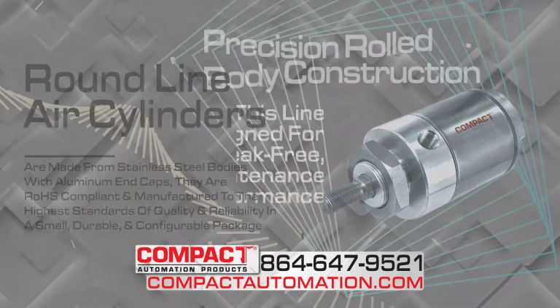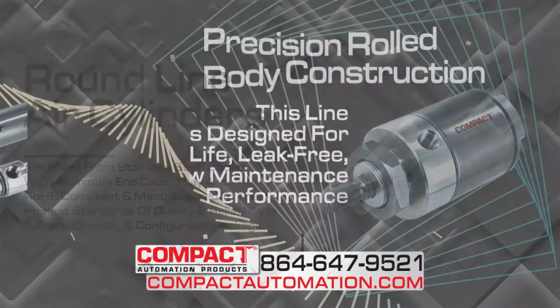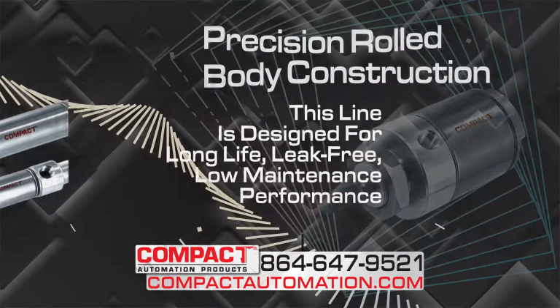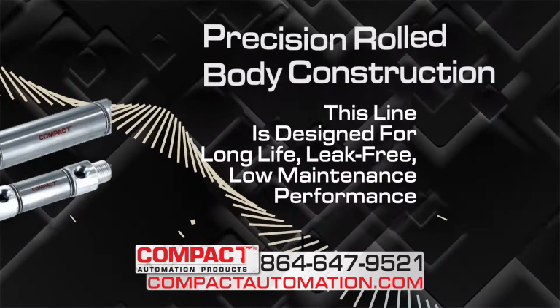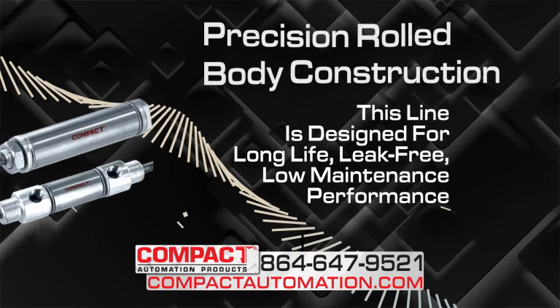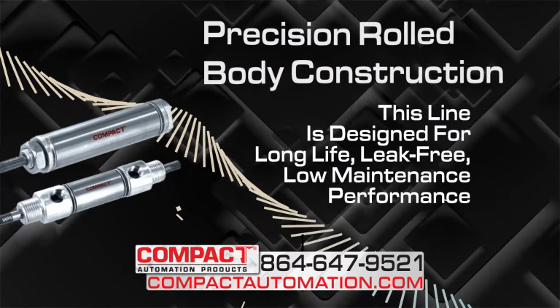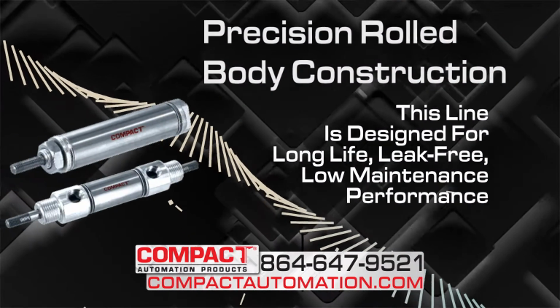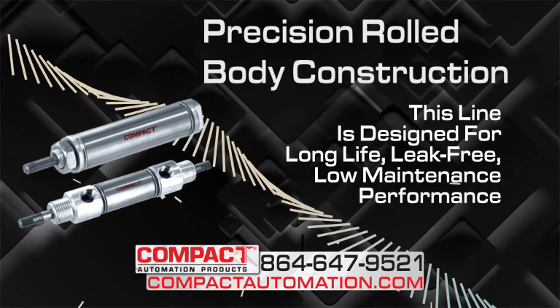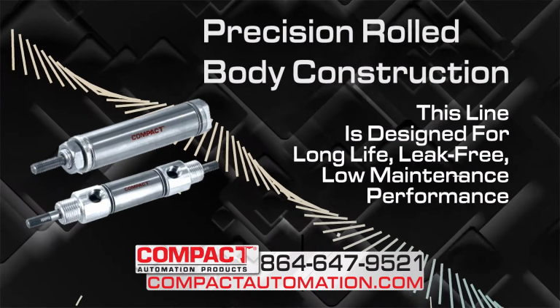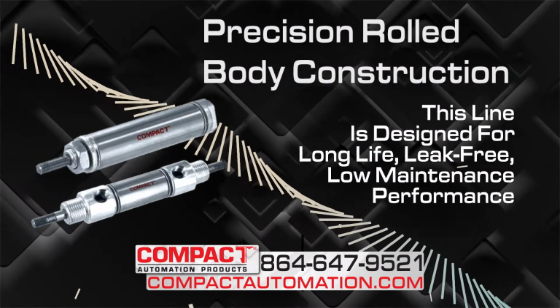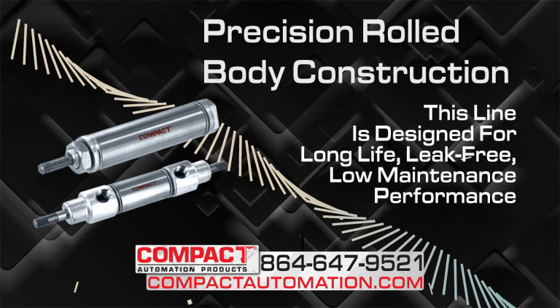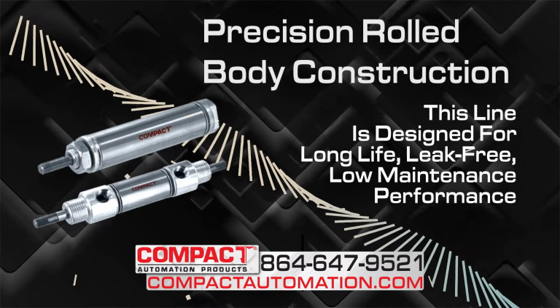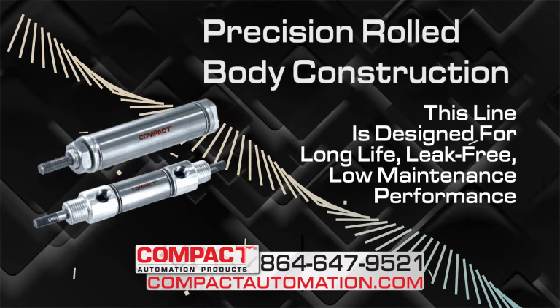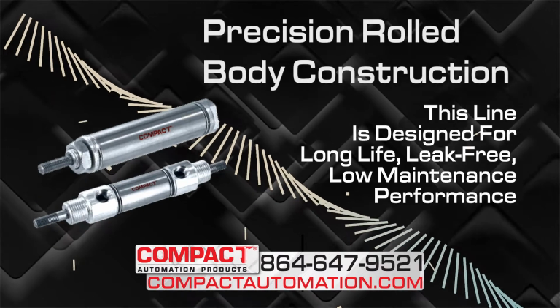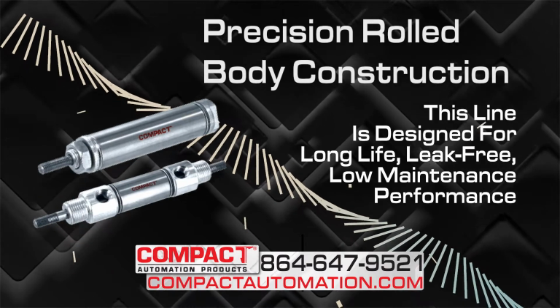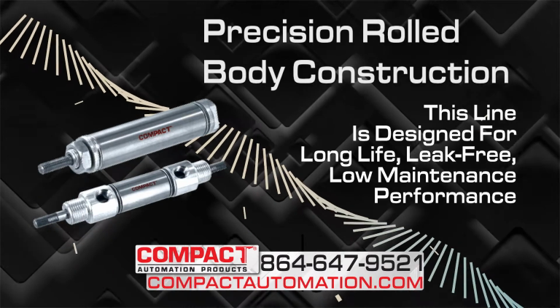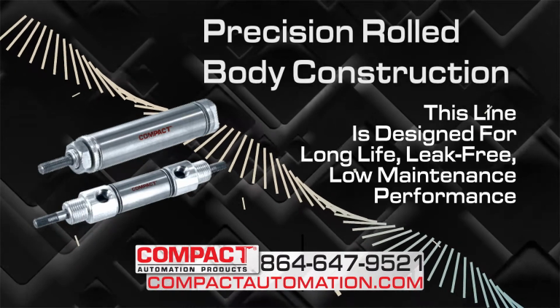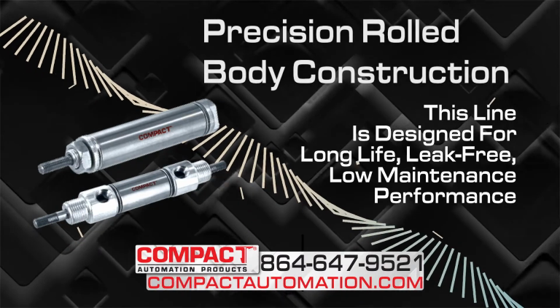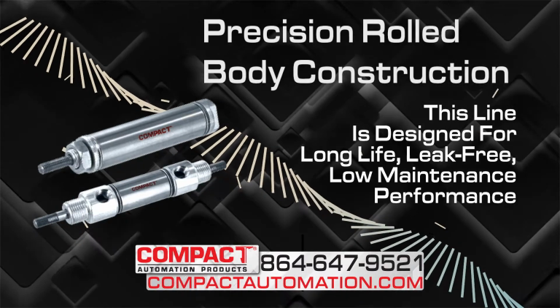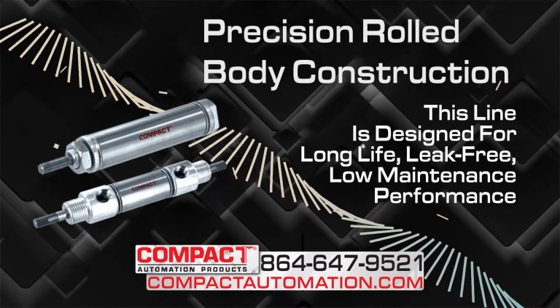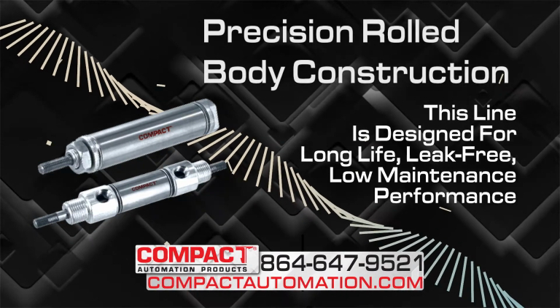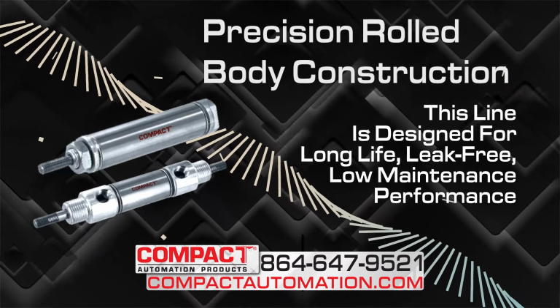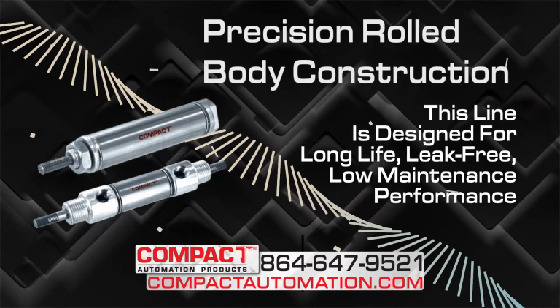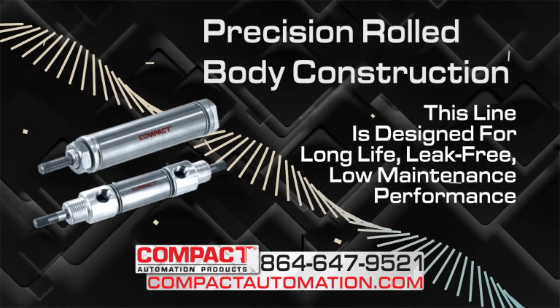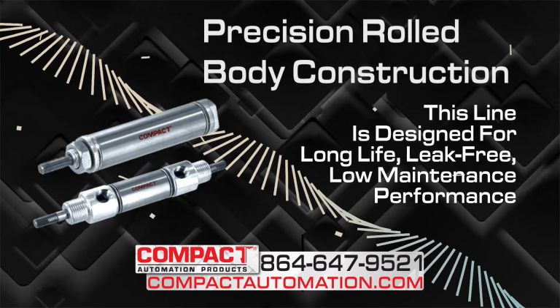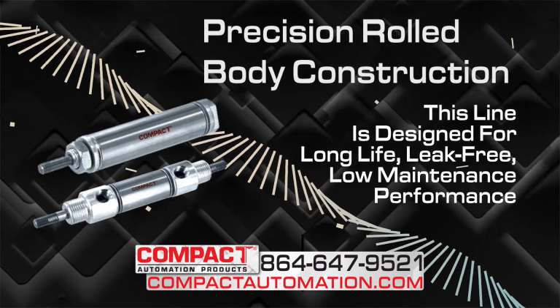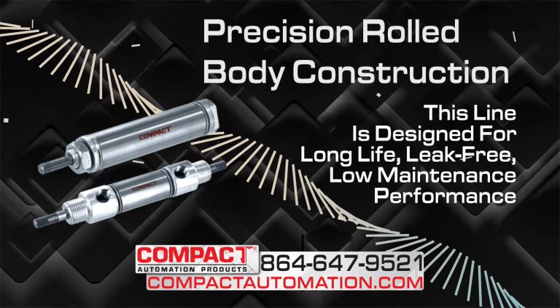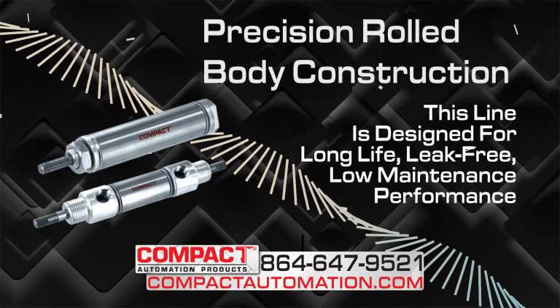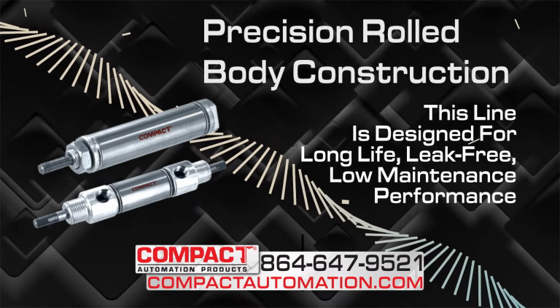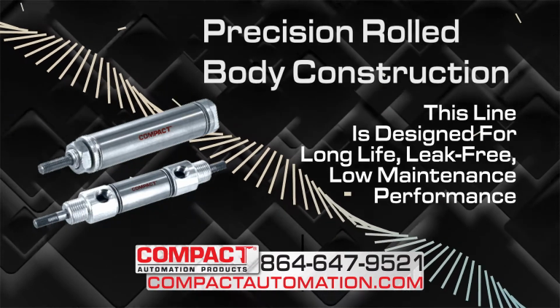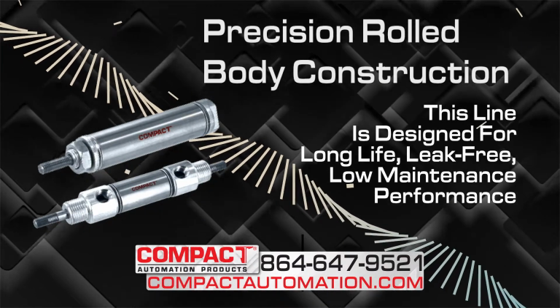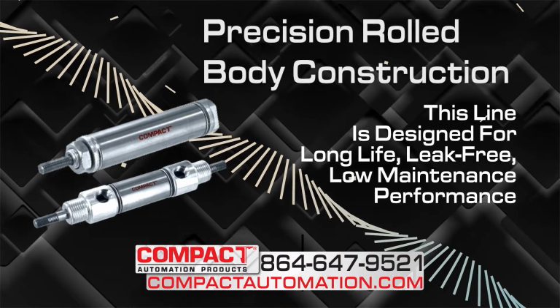Featuring a precision-rolled body construction, this line is designed for long-life, leak-free, low-maintenance performance.